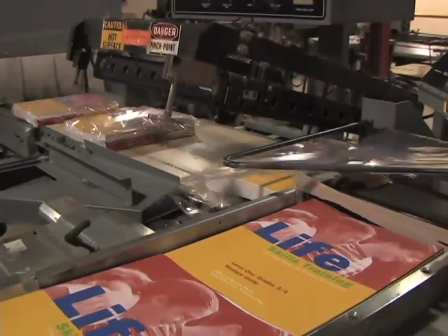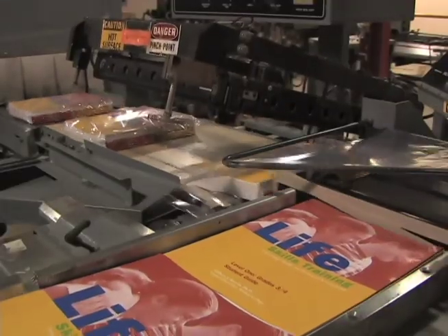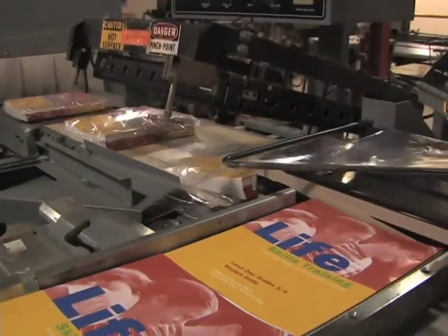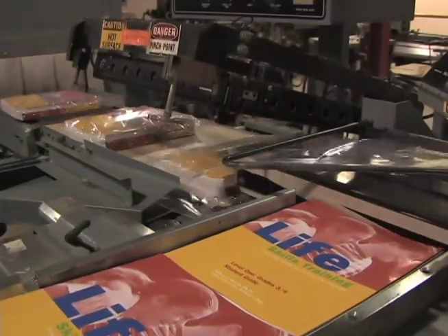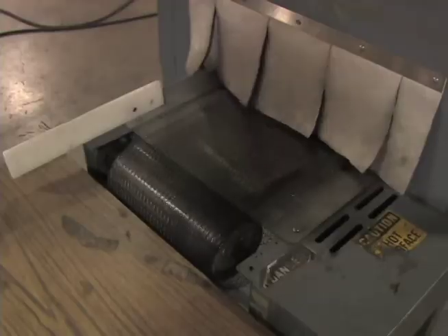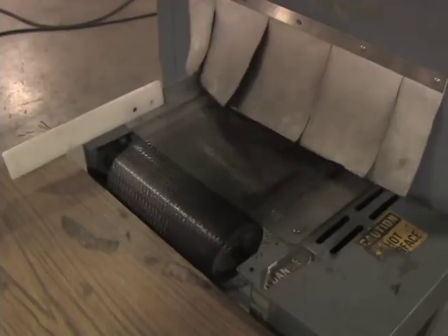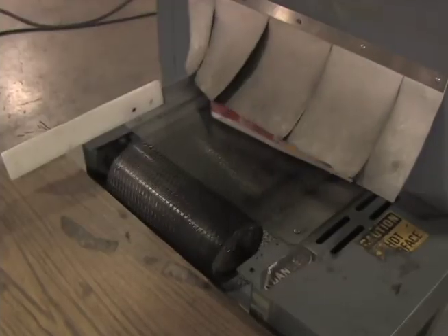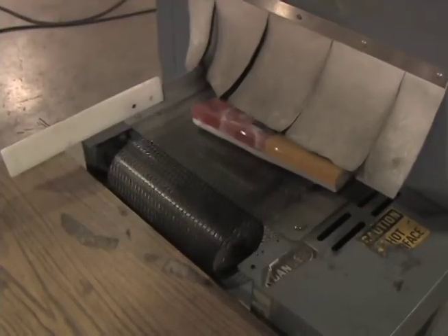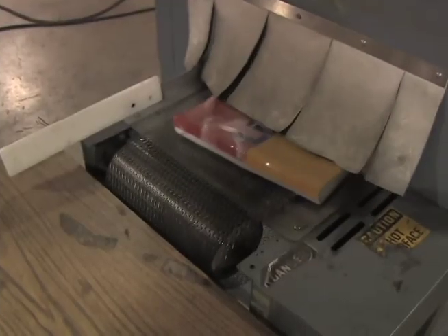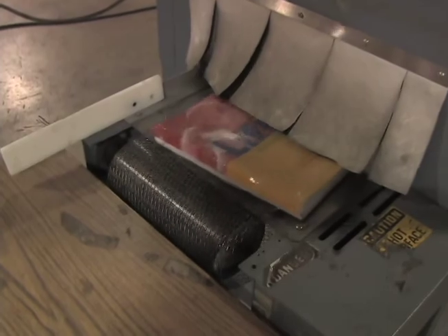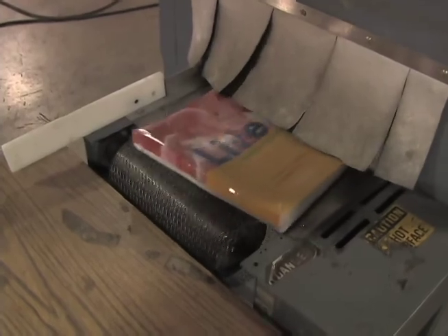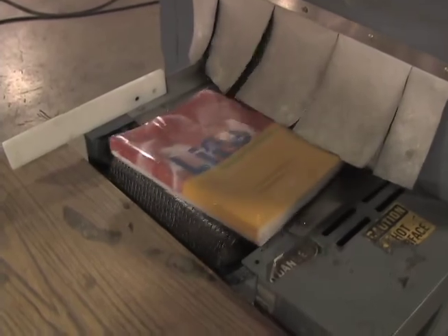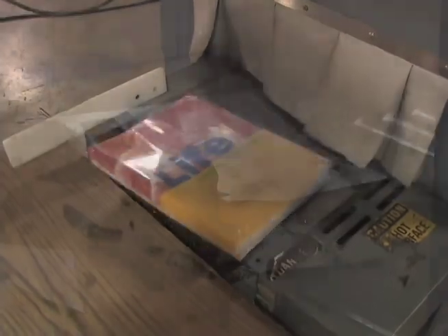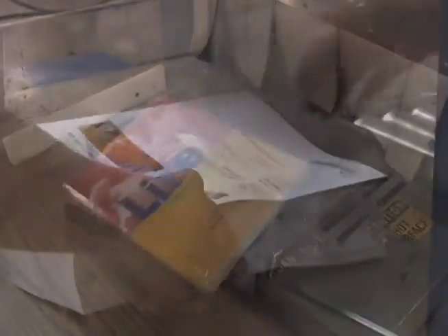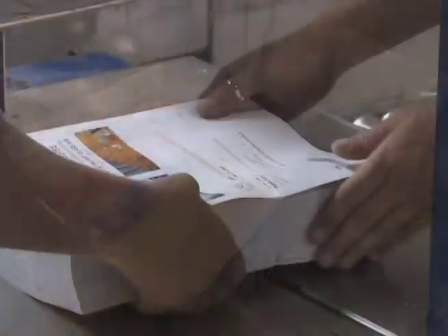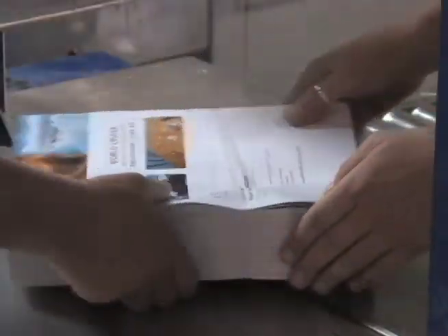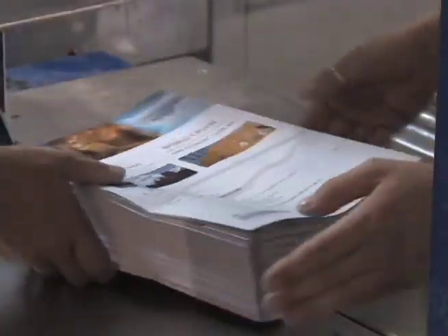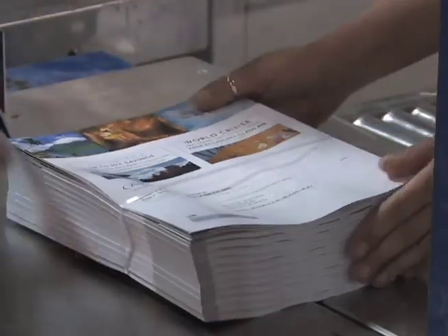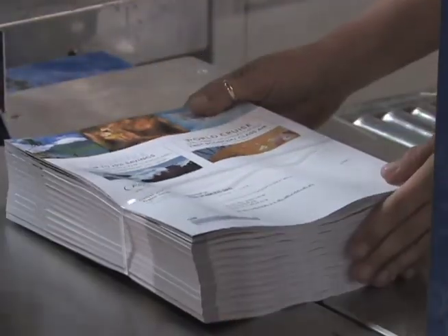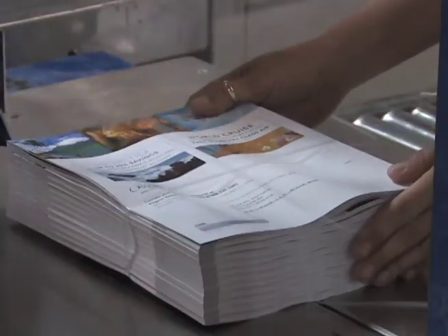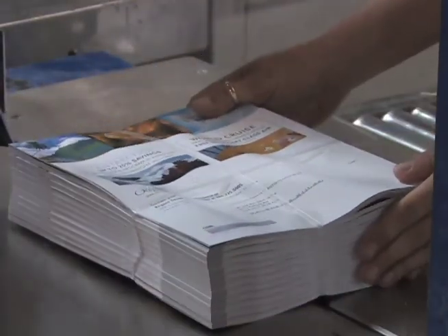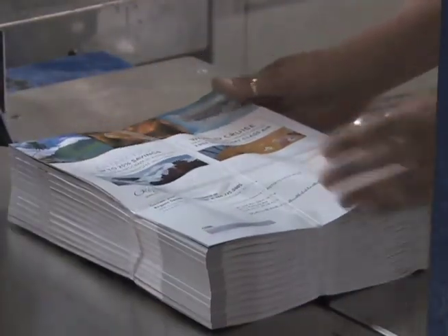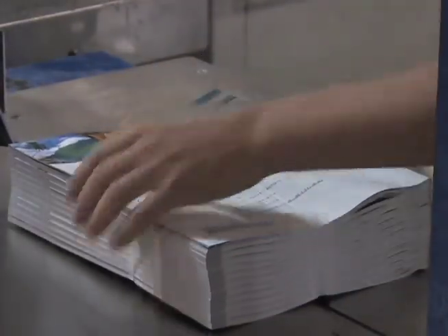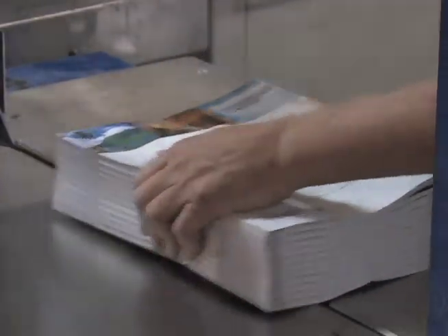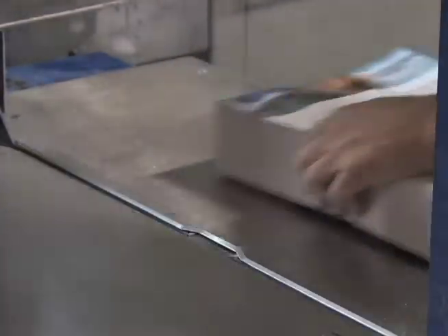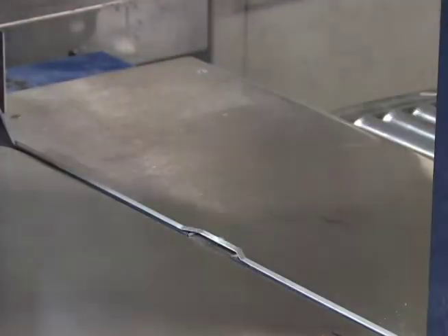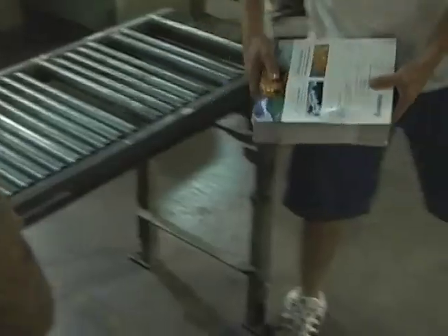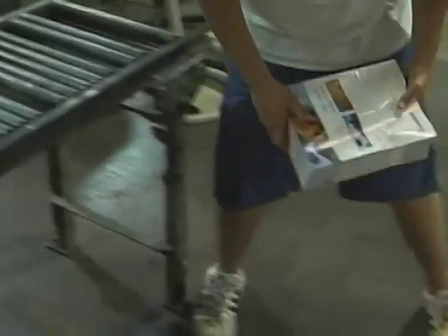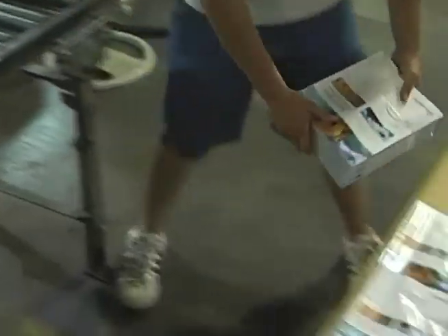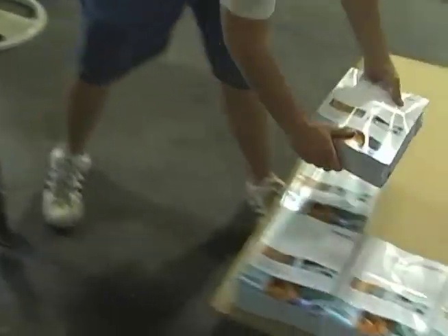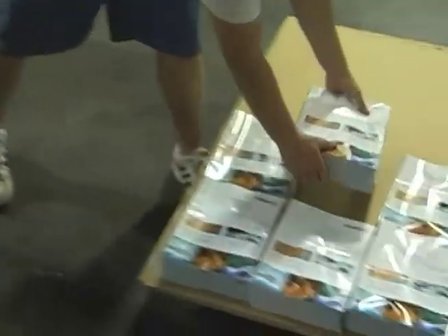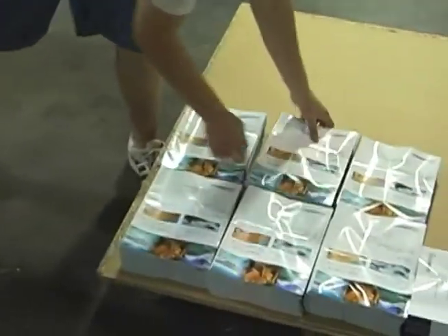The stacks can then be directly loaded into boxes, or we can even shrink-wrap the books. Another option is to have them stacked onto wooden skids and then the skids stretch-wrapped.